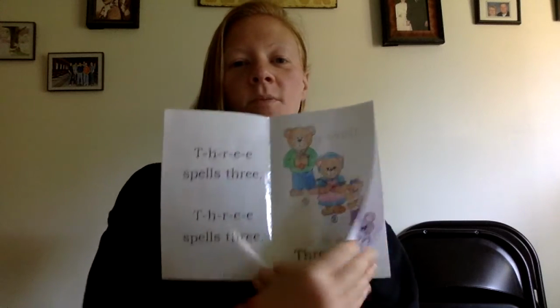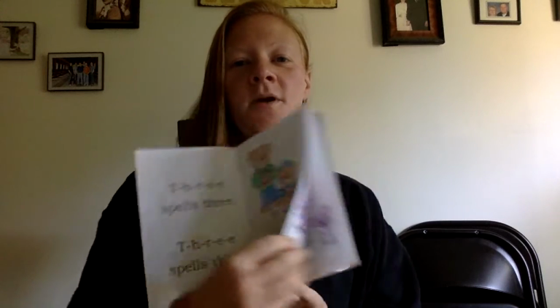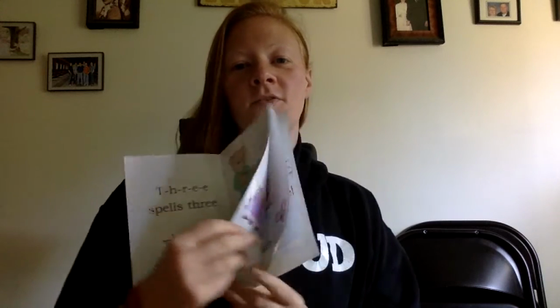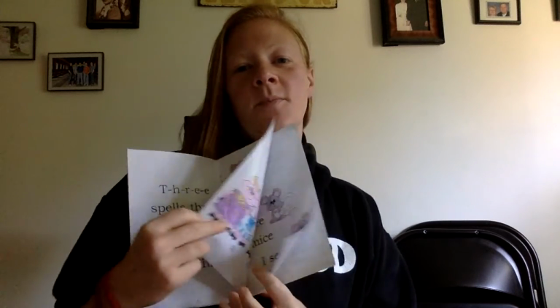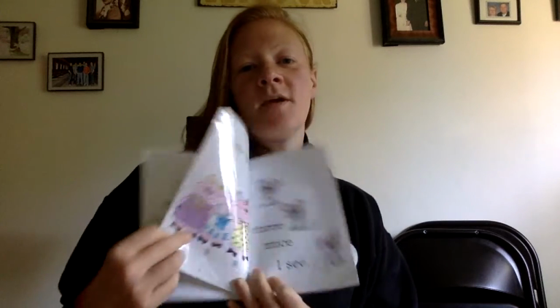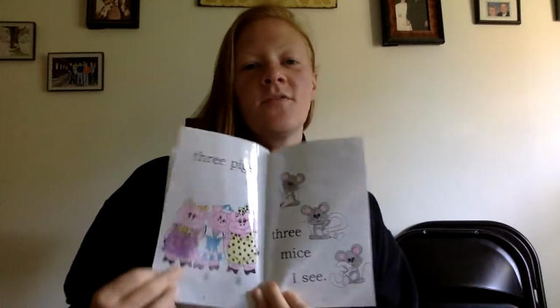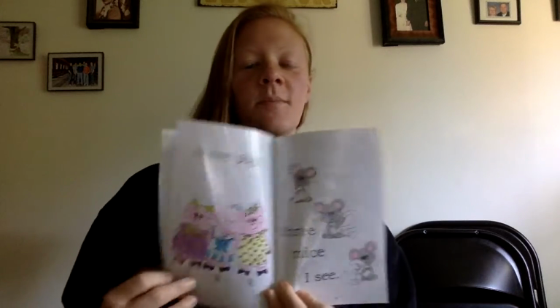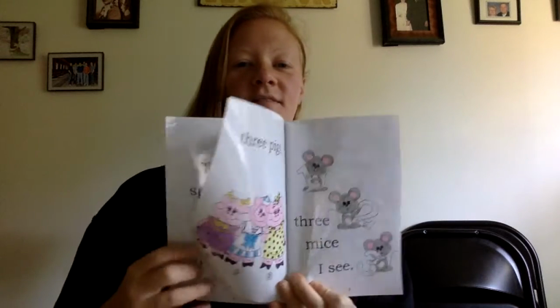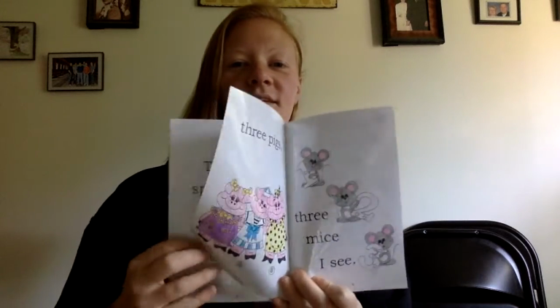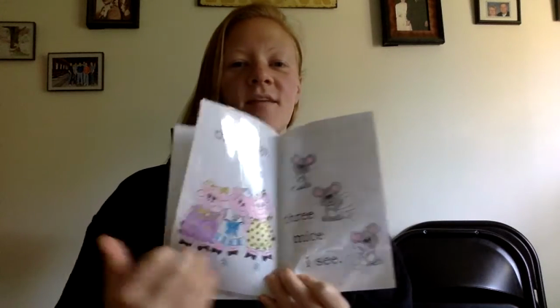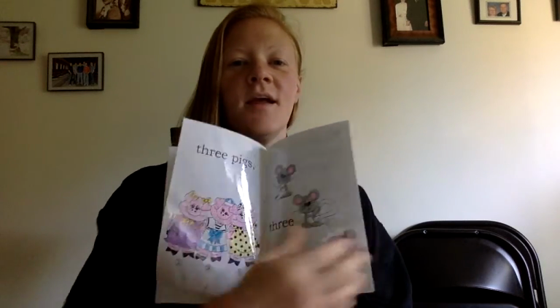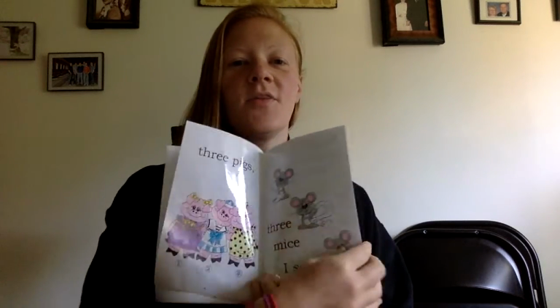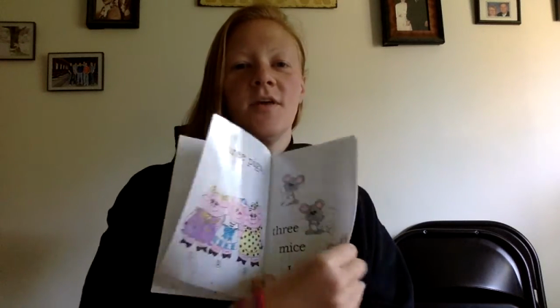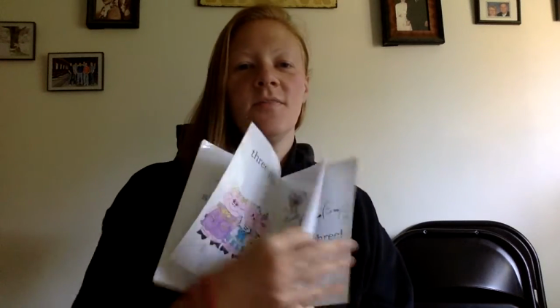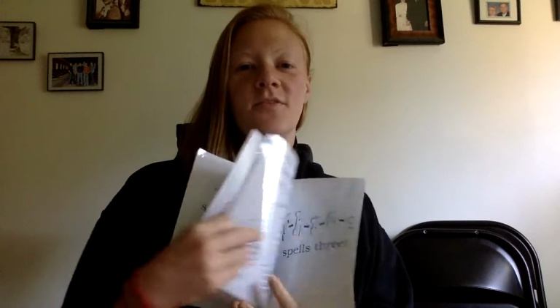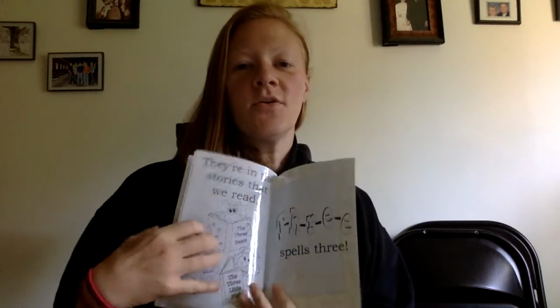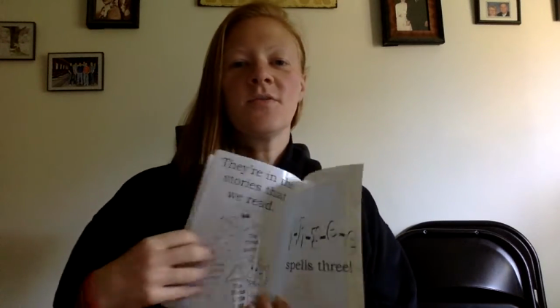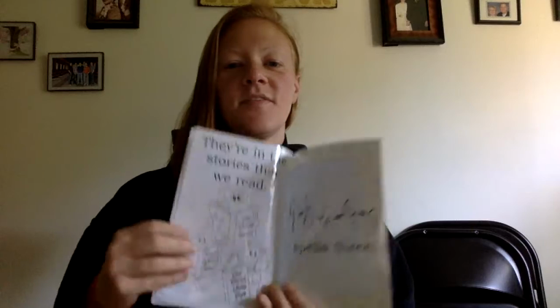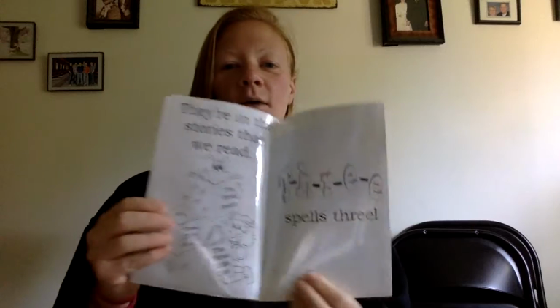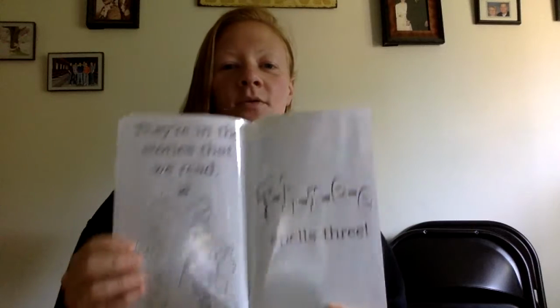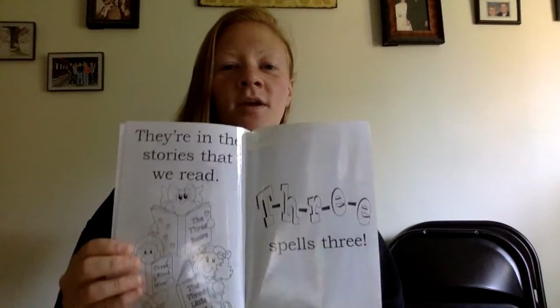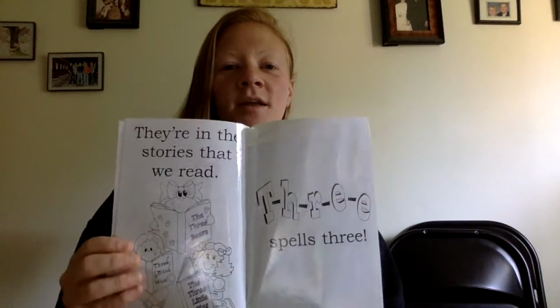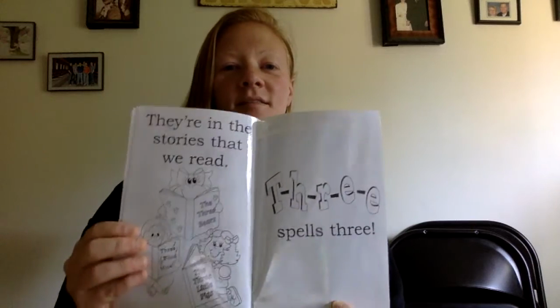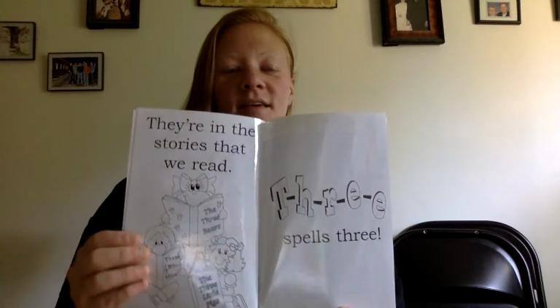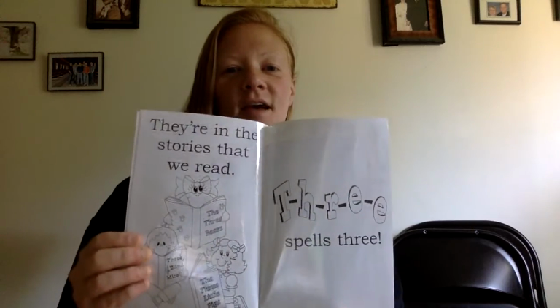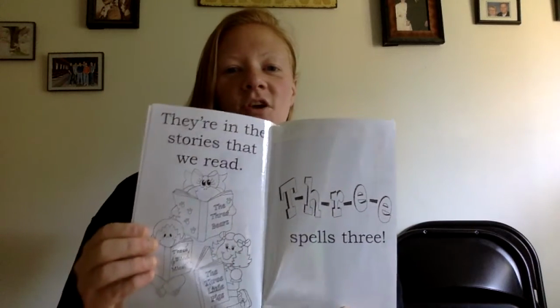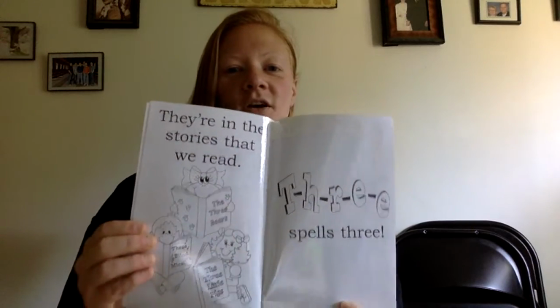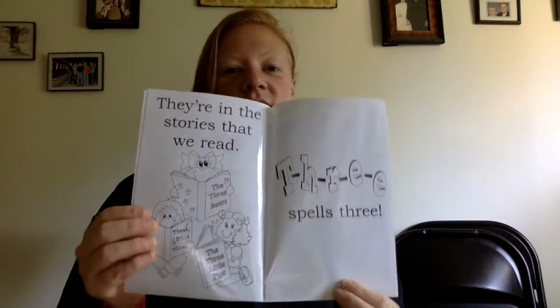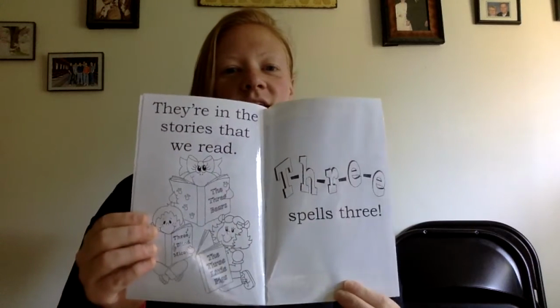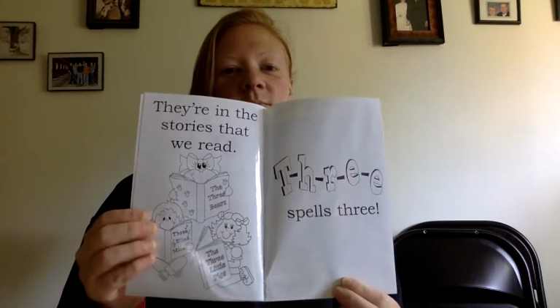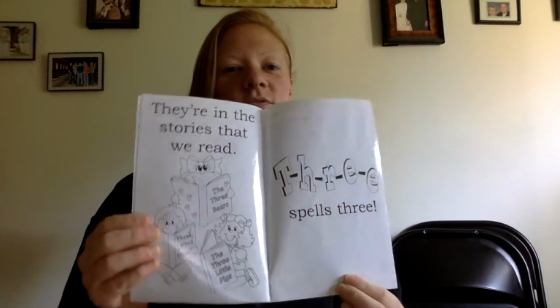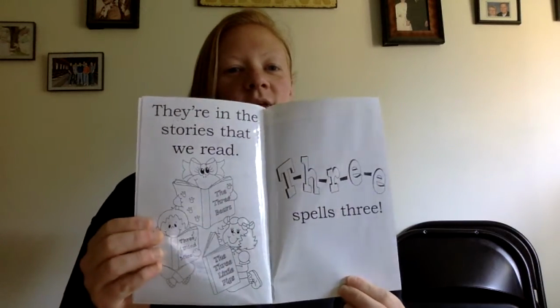Three bears, three pigs, three mice I see. They're in the stories that we read. T-H-R-E-E spells three.